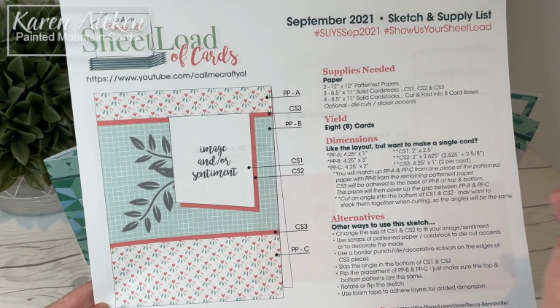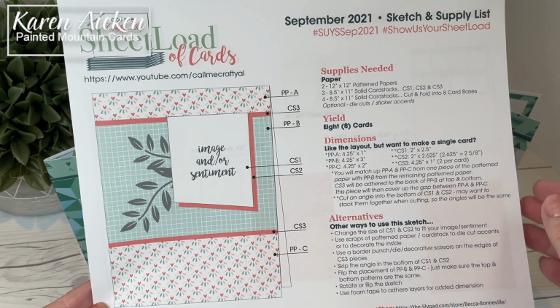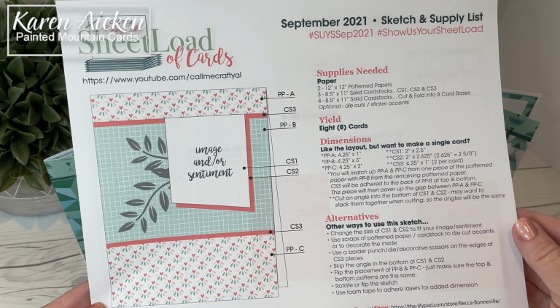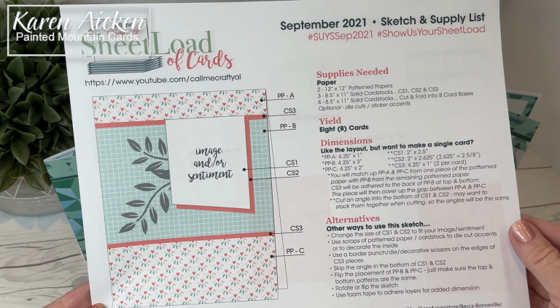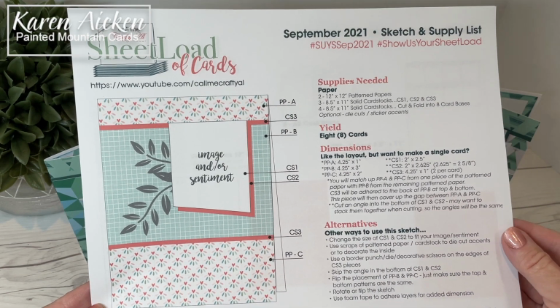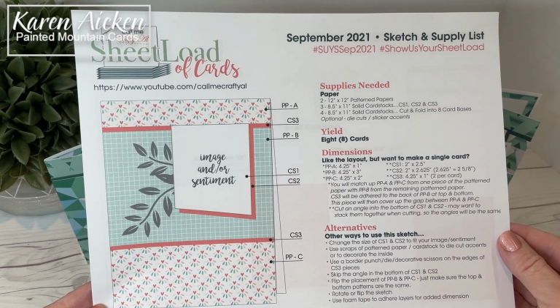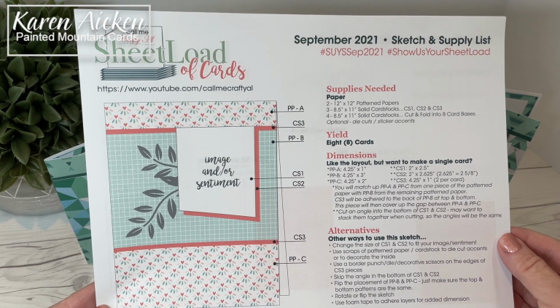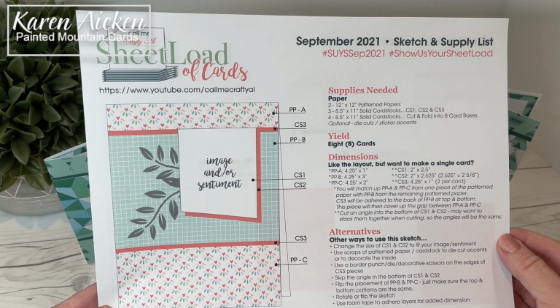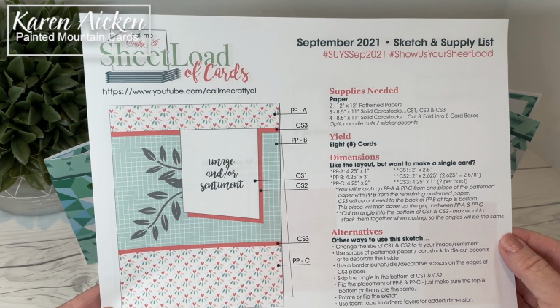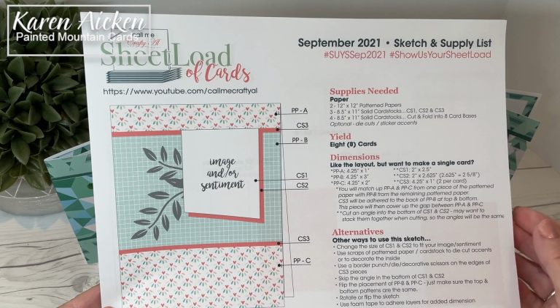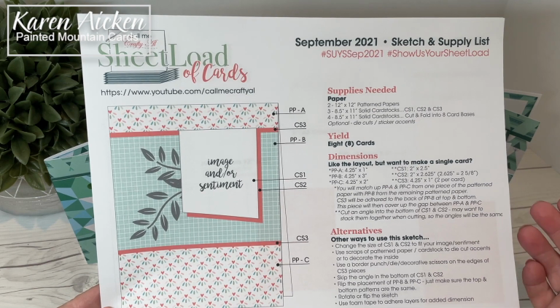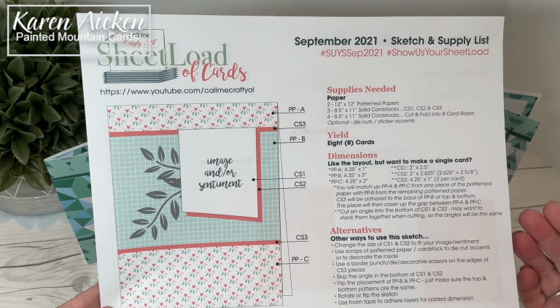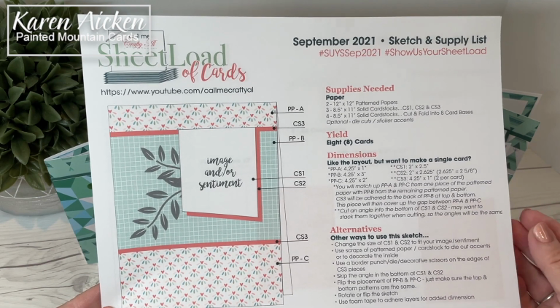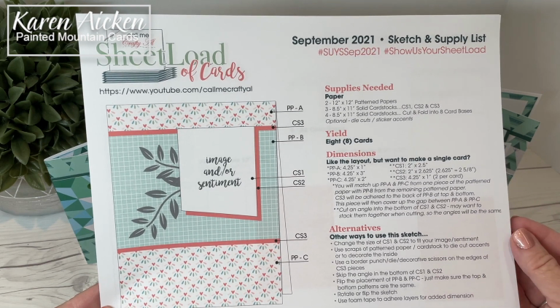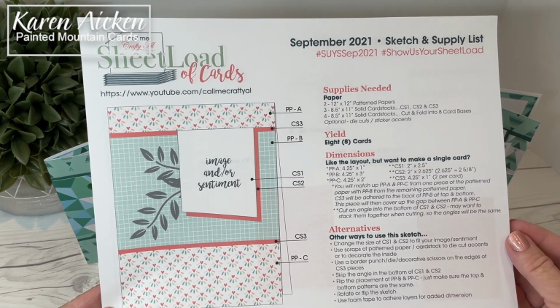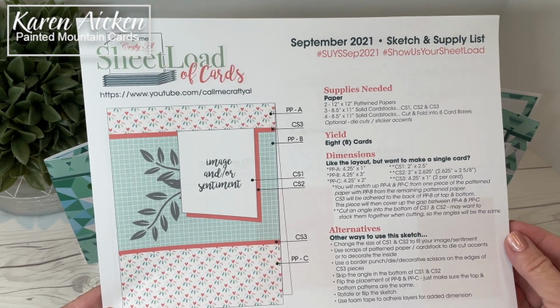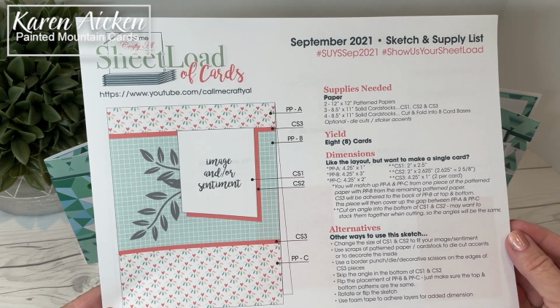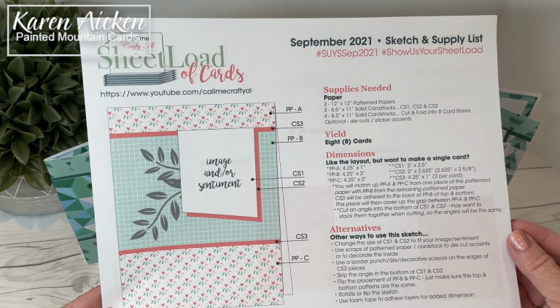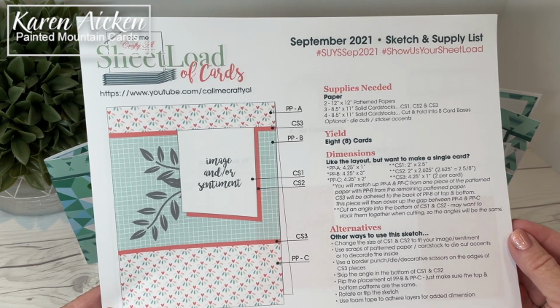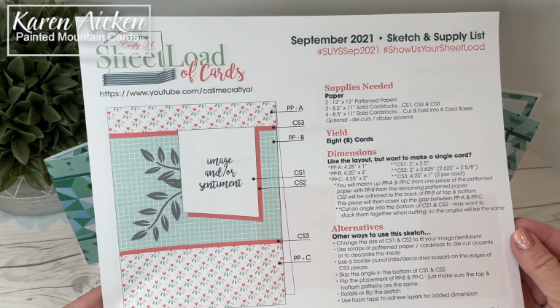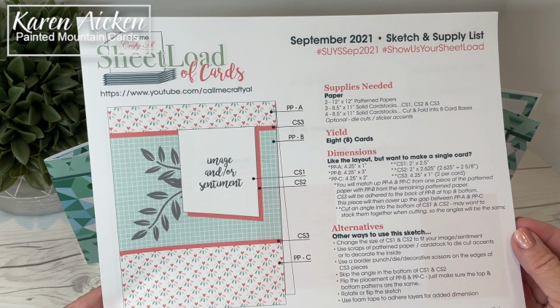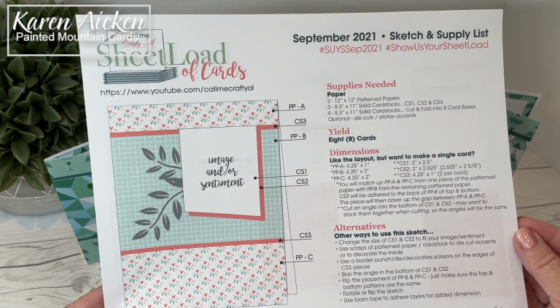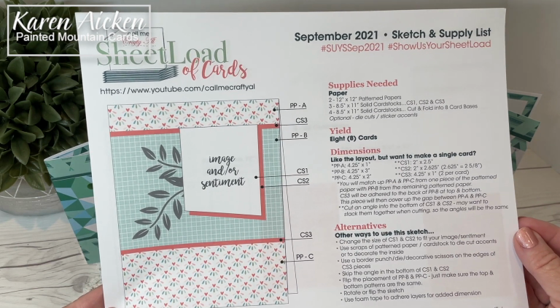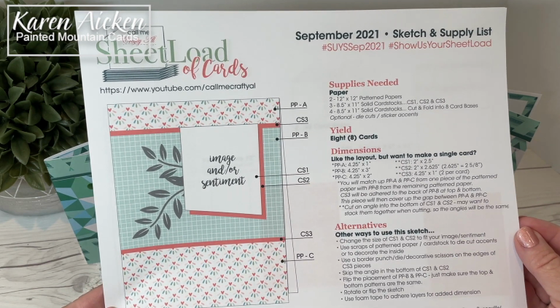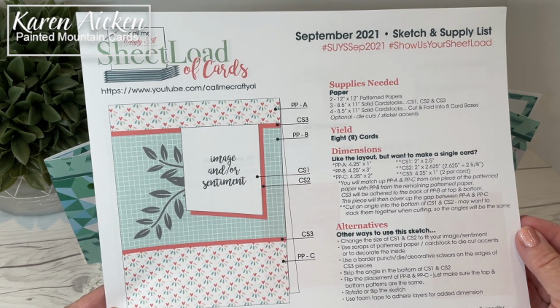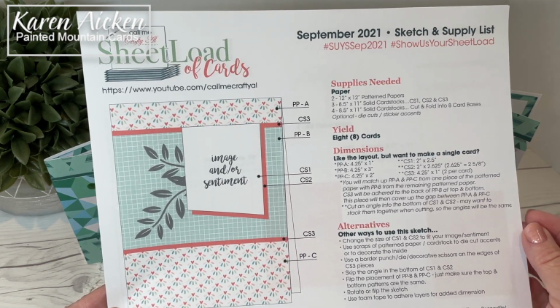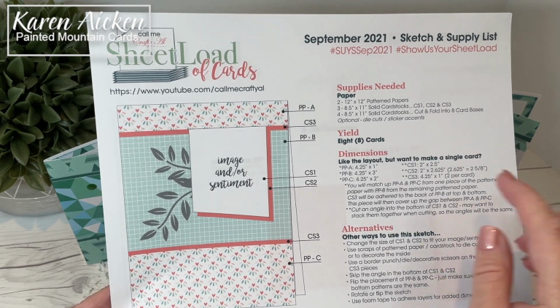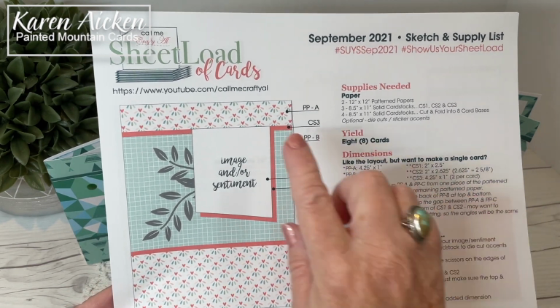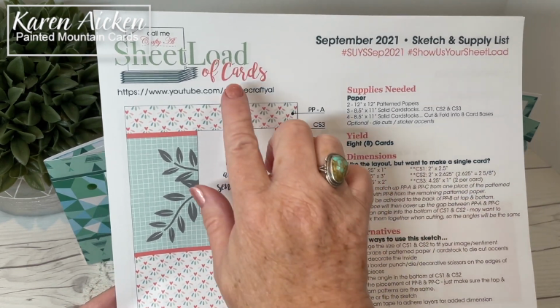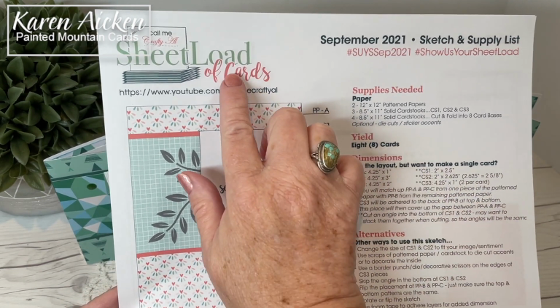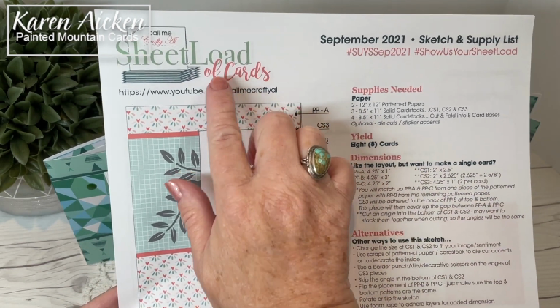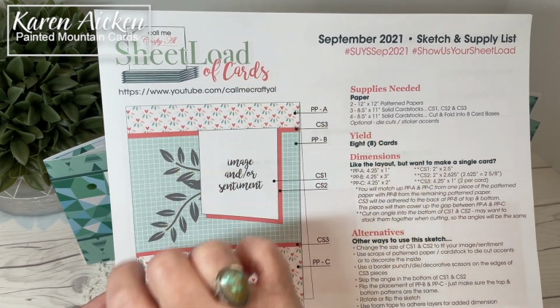Hello my crafty friends! Today is the second of the month and that means it's time for another Sheetload of Cards.